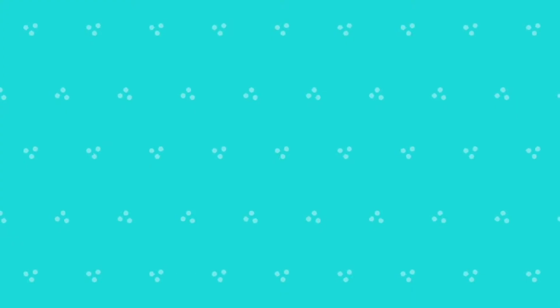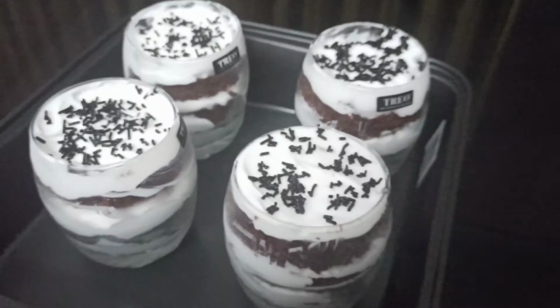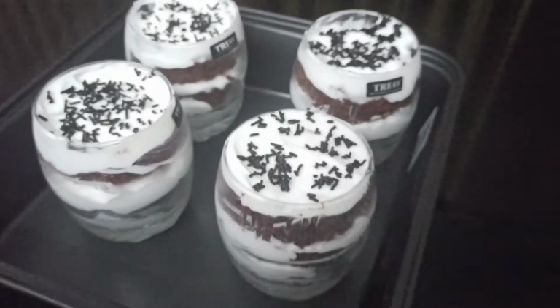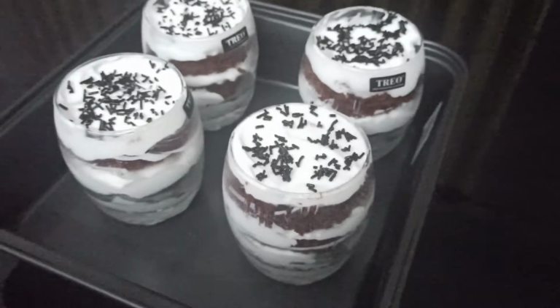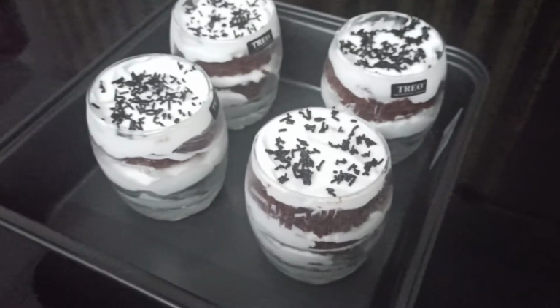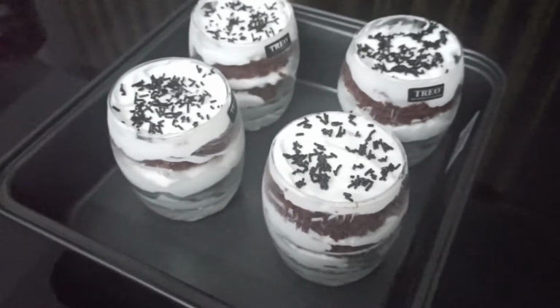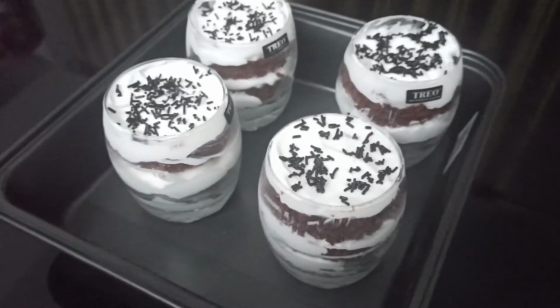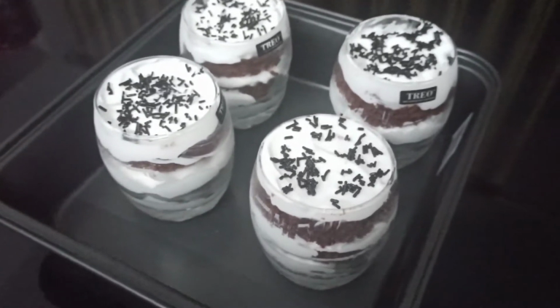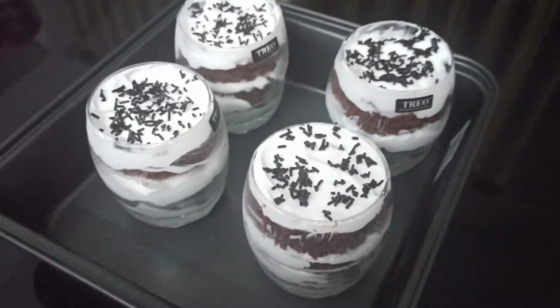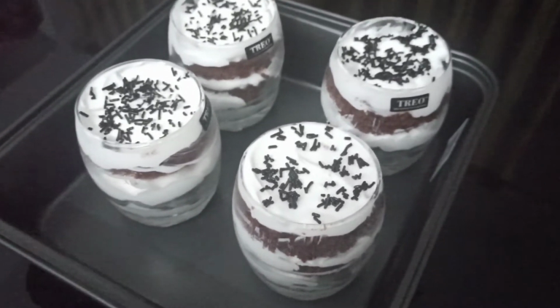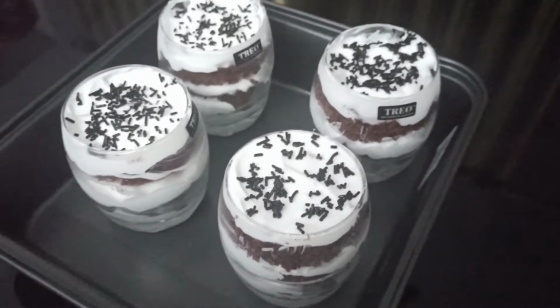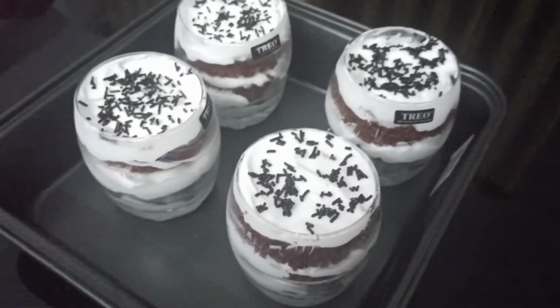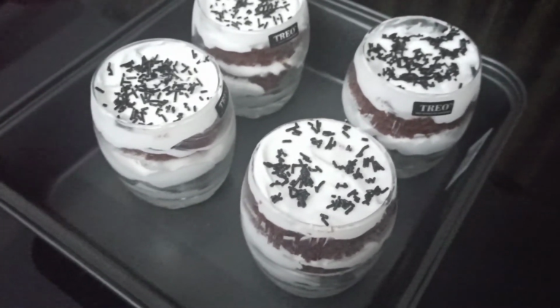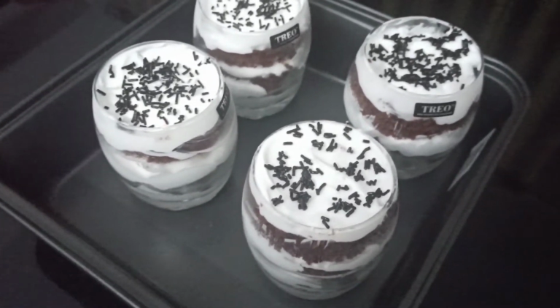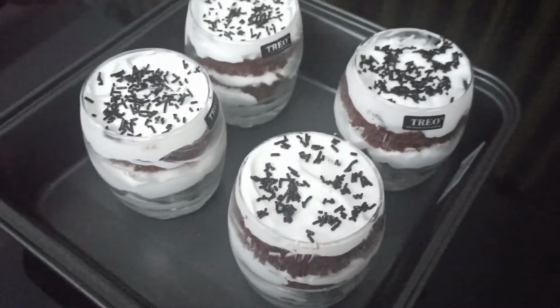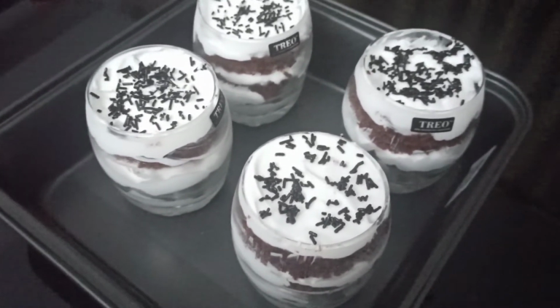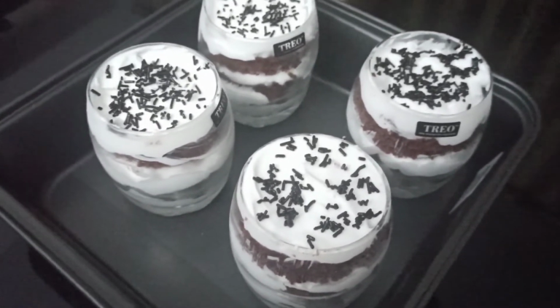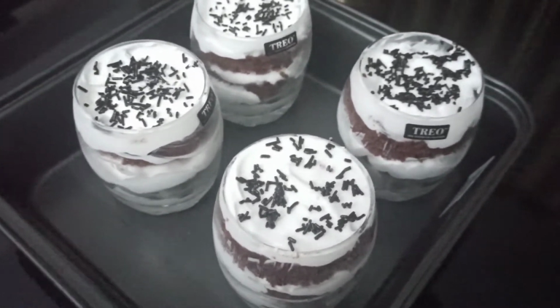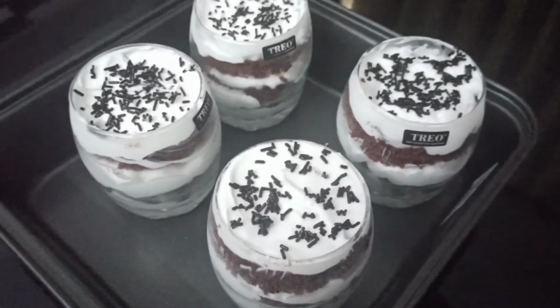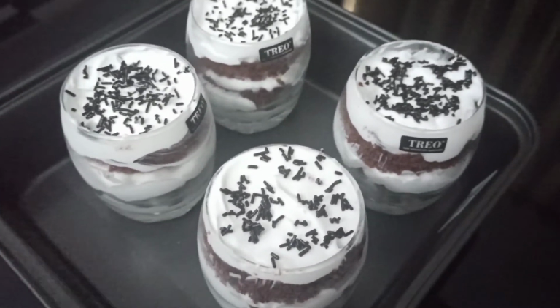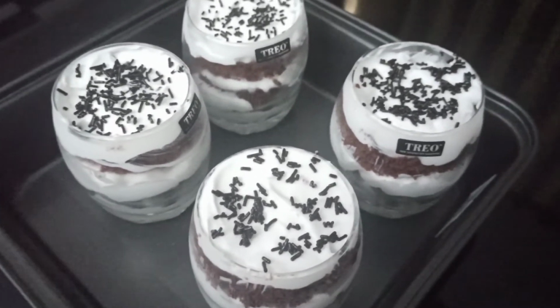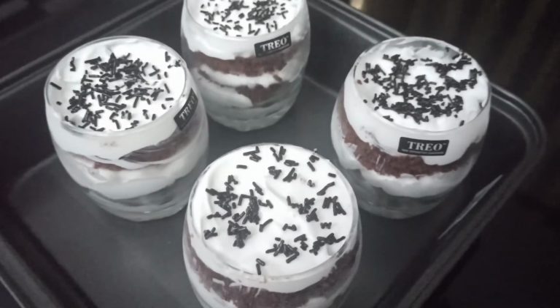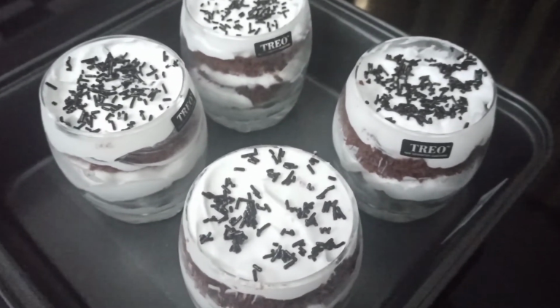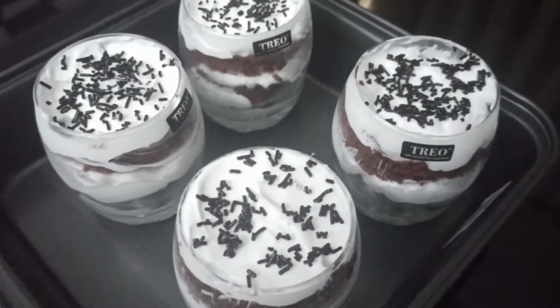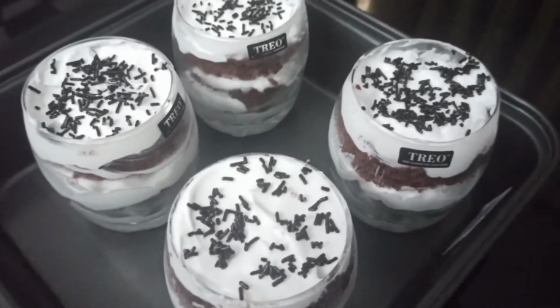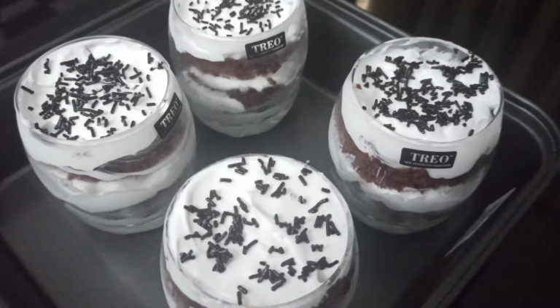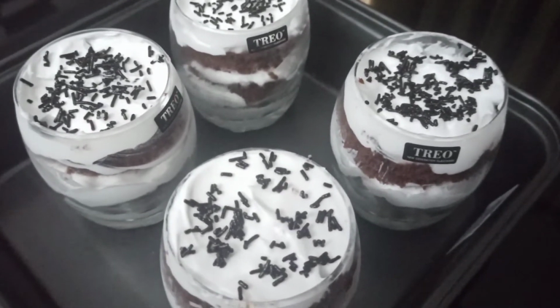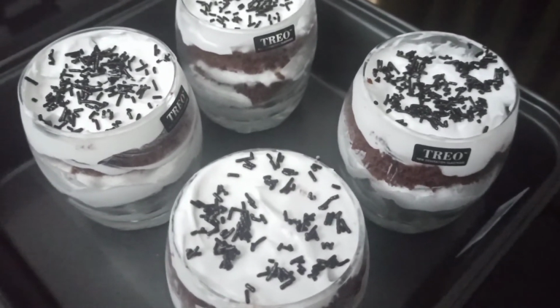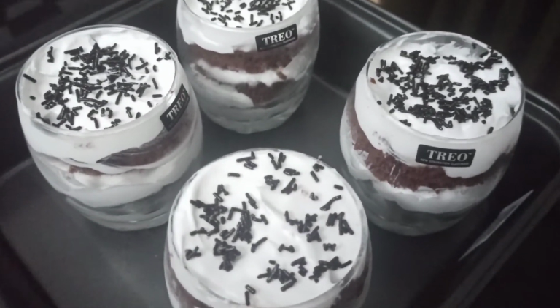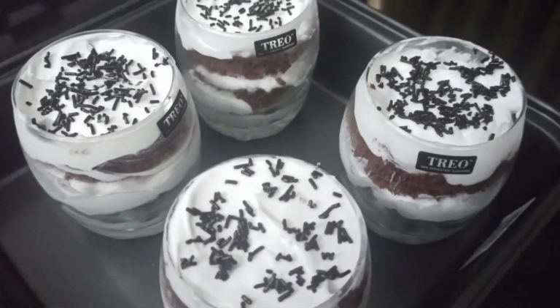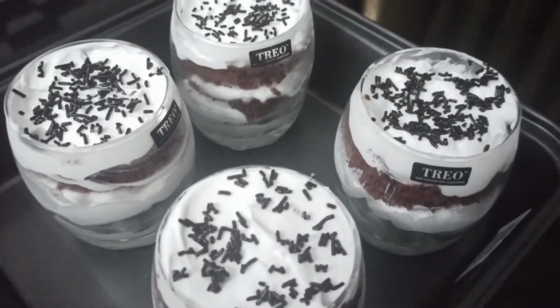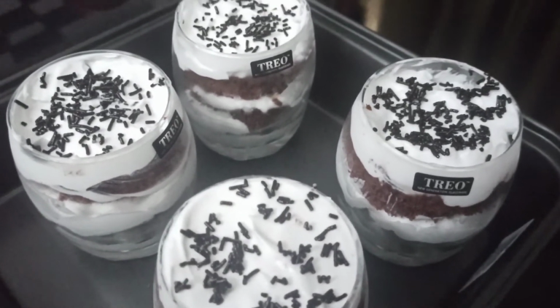Hi everyone, welcome to Mamme and Me. How was this special — I've been having this glass jar cake.